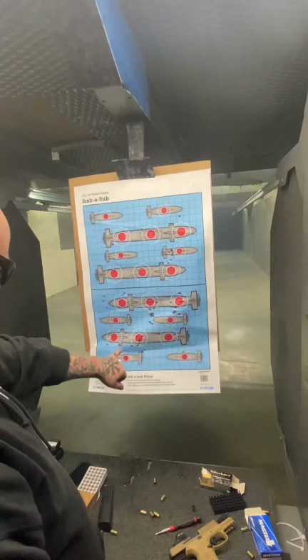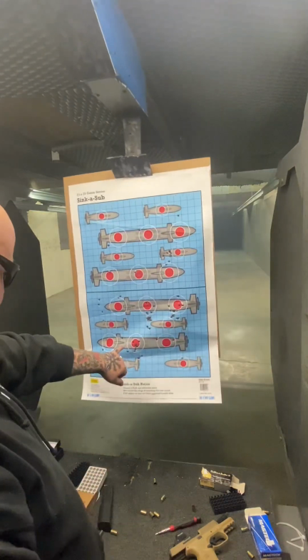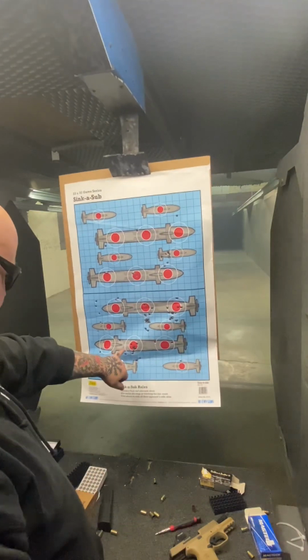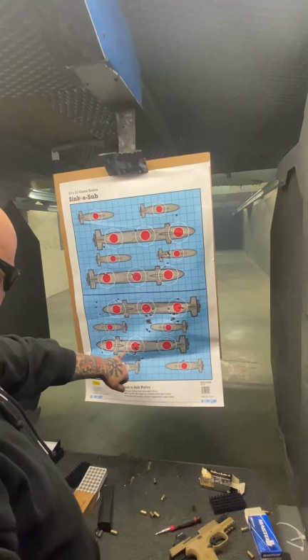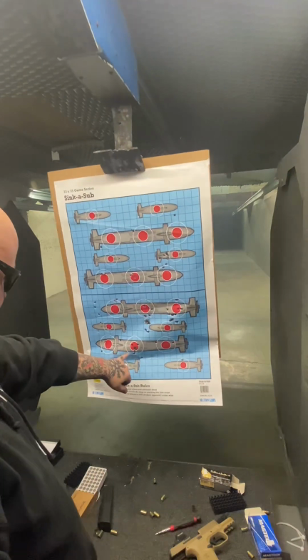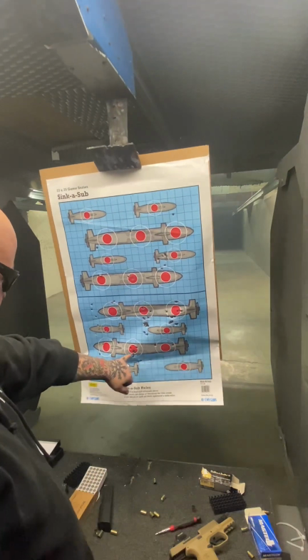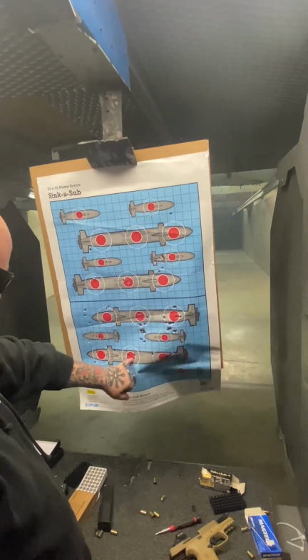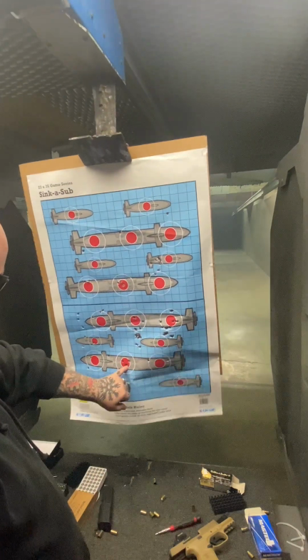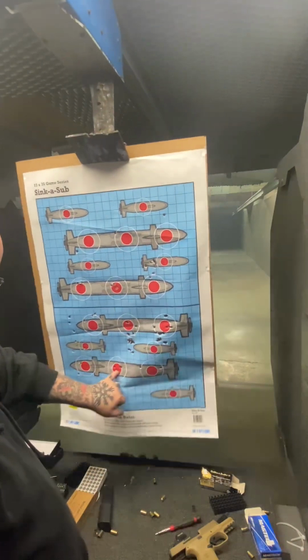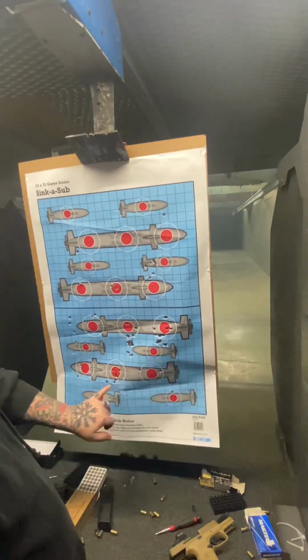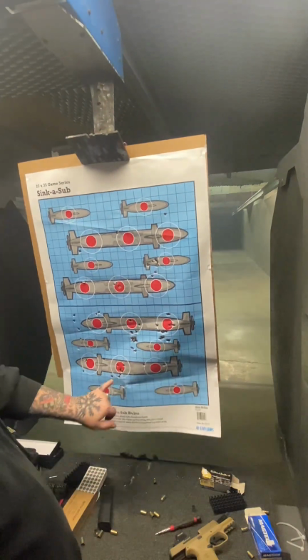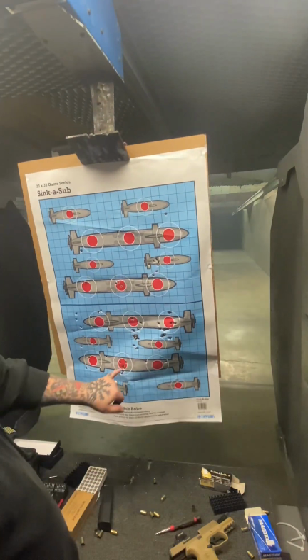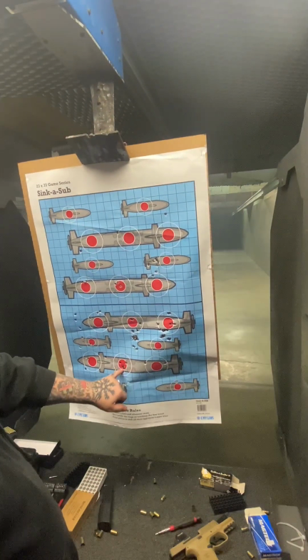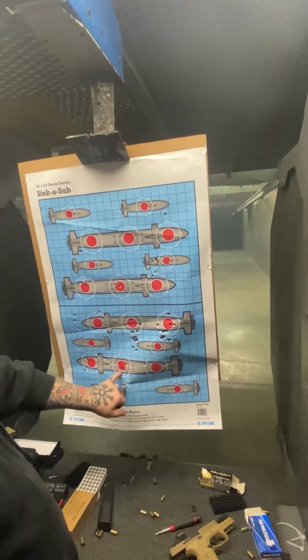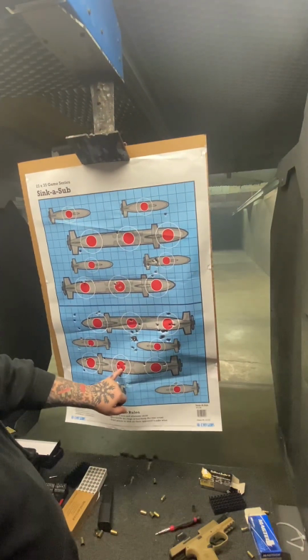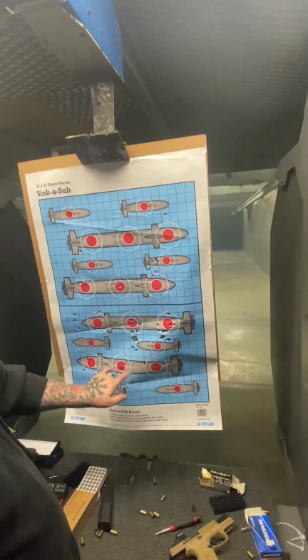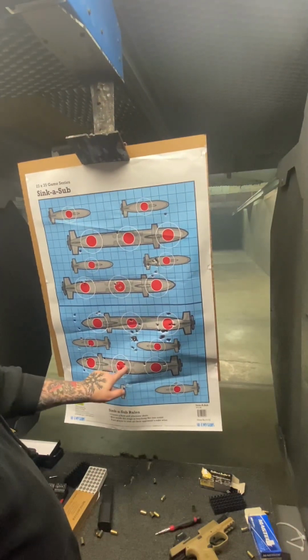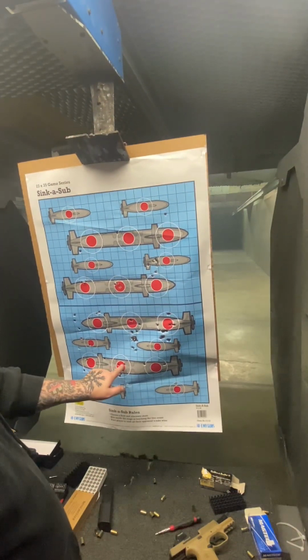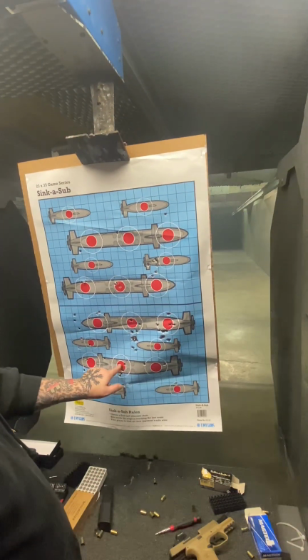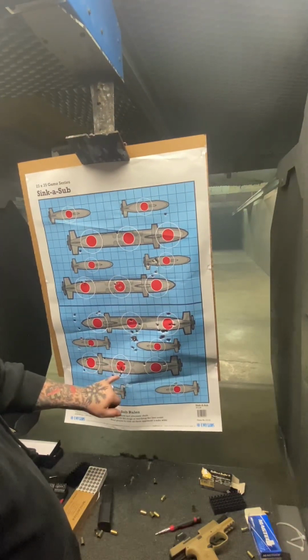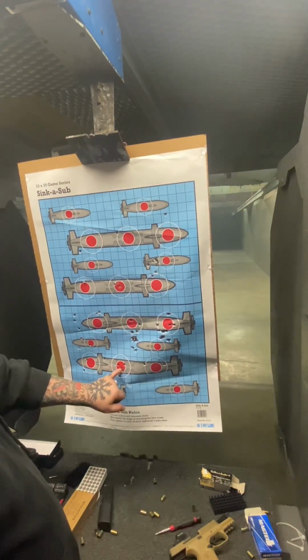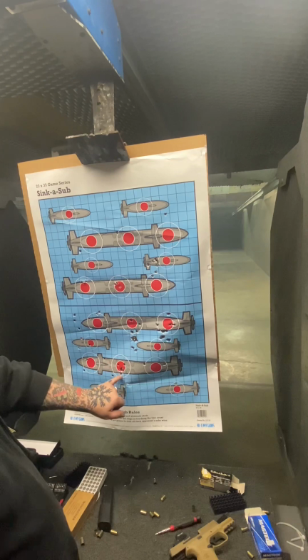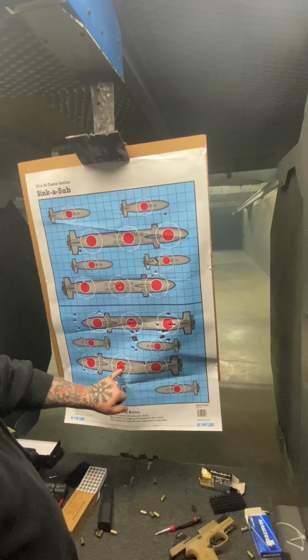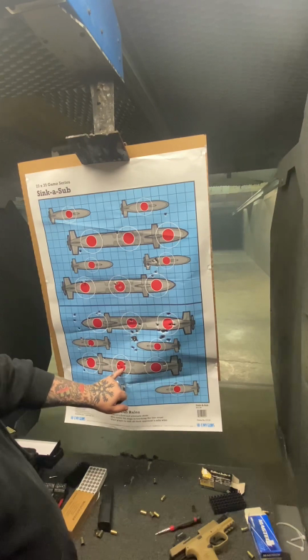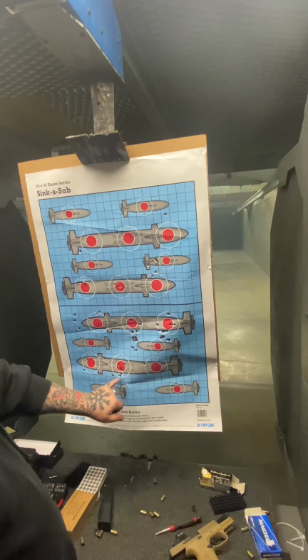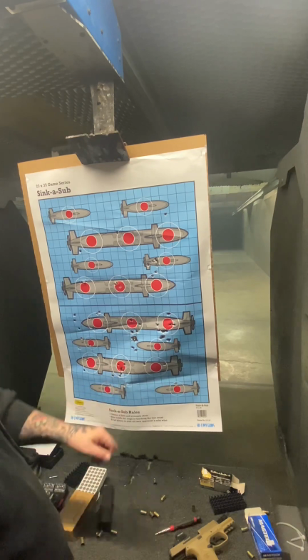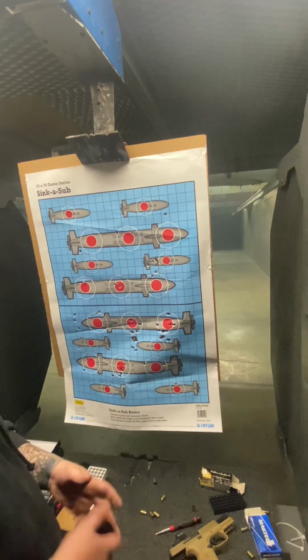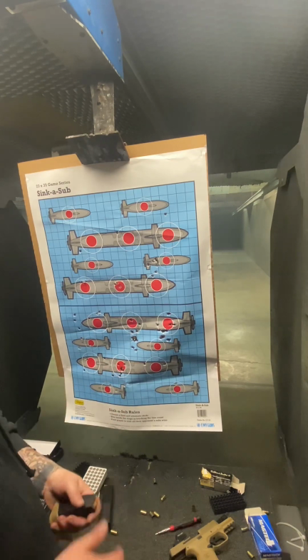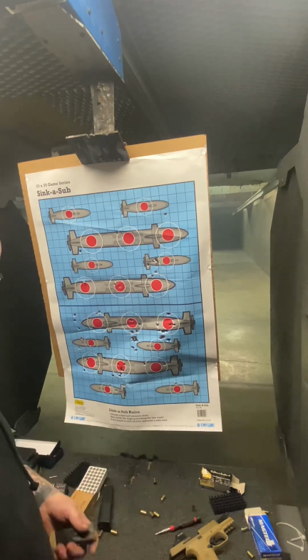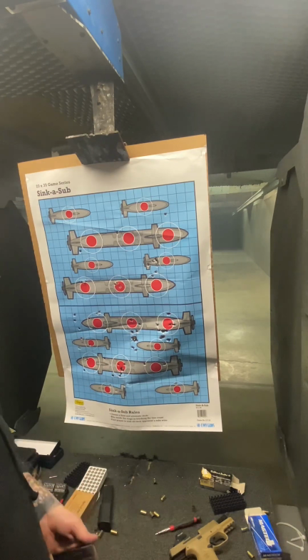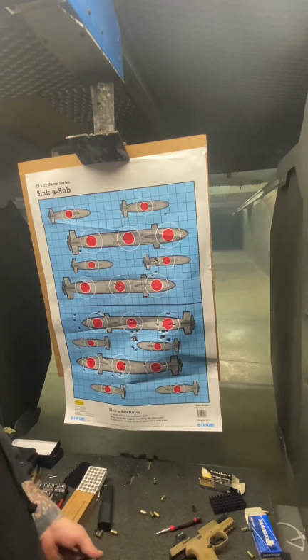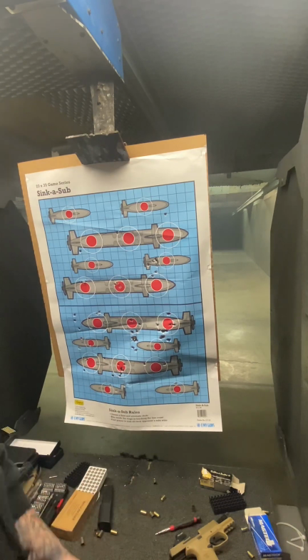I've got pretty close to getting her sighted in, guys. That was 10 right there — those two were already in there, so that was 10. I can handle that.